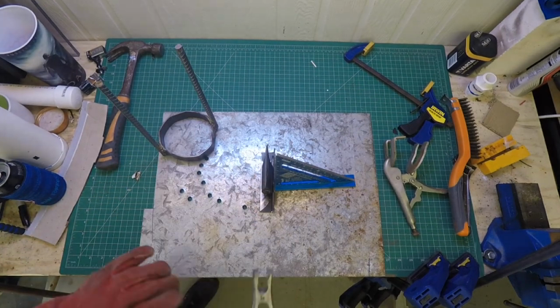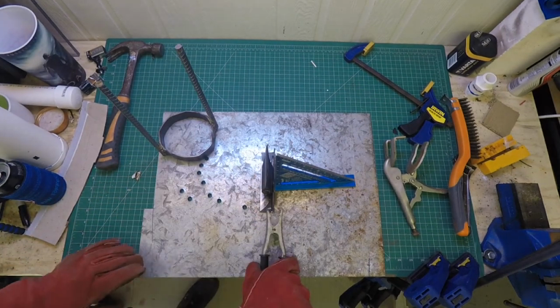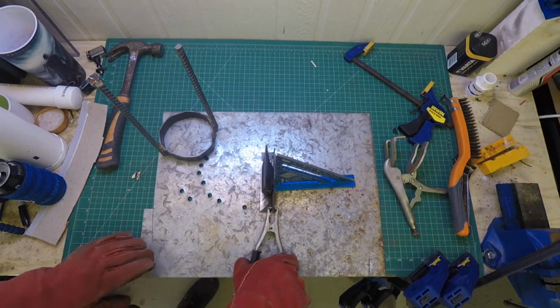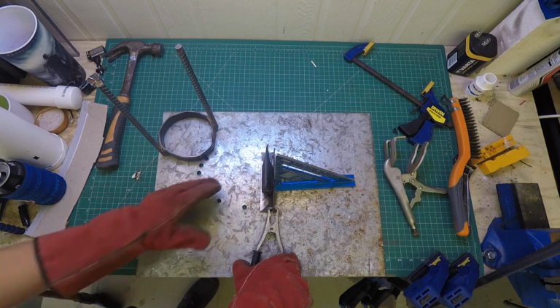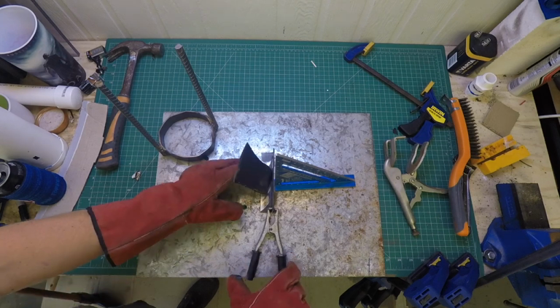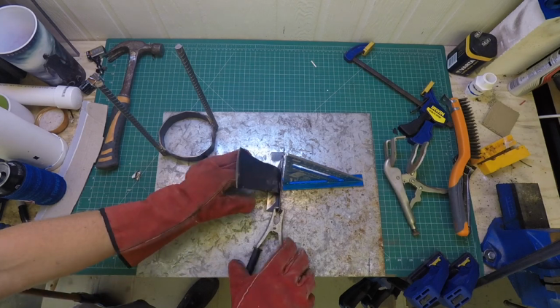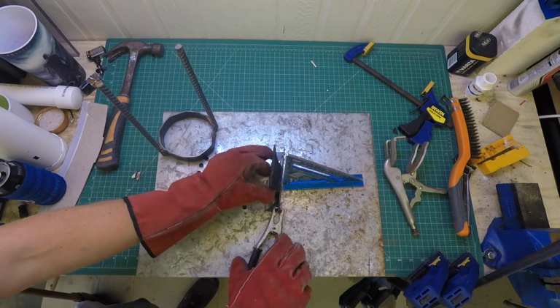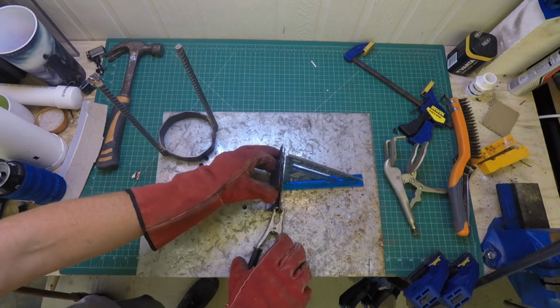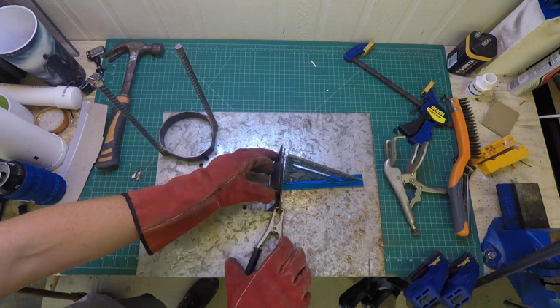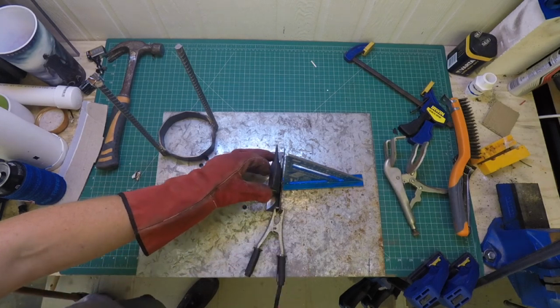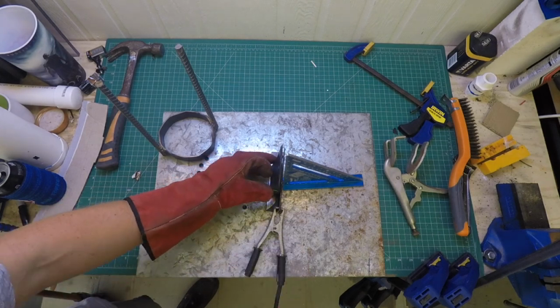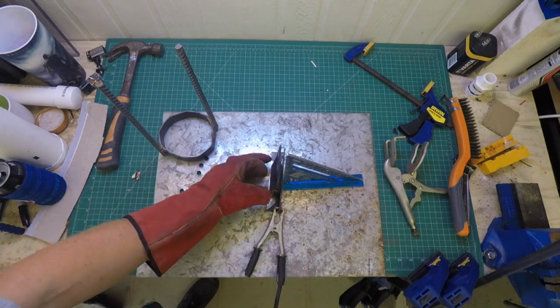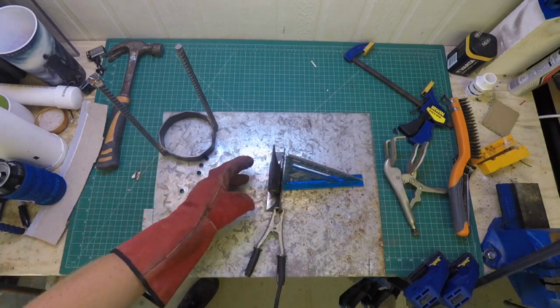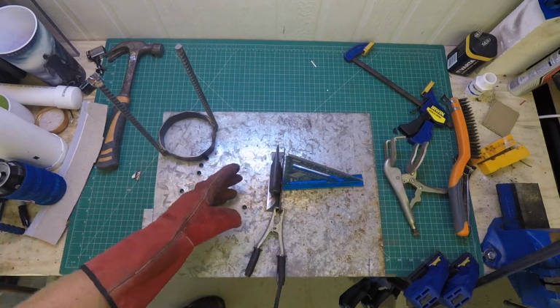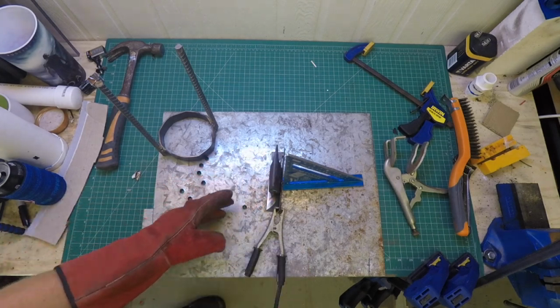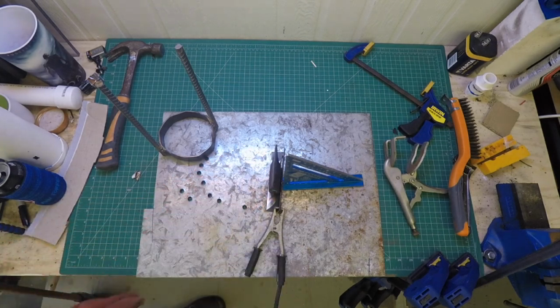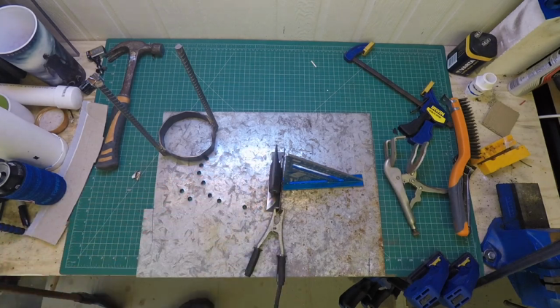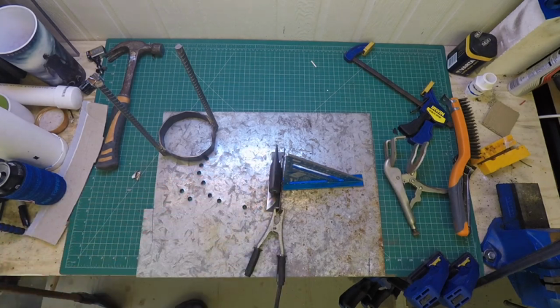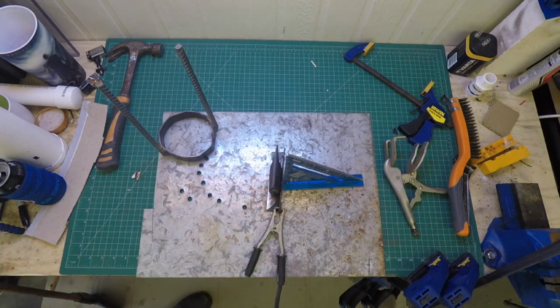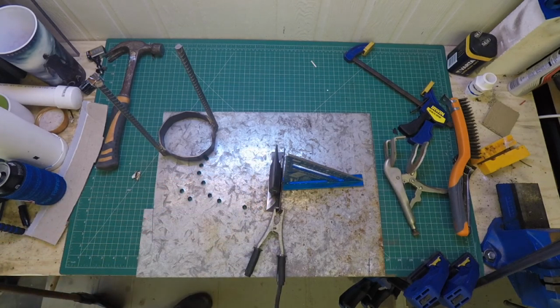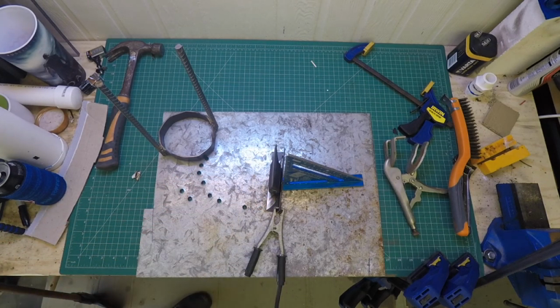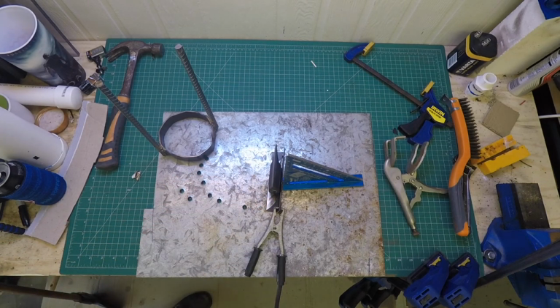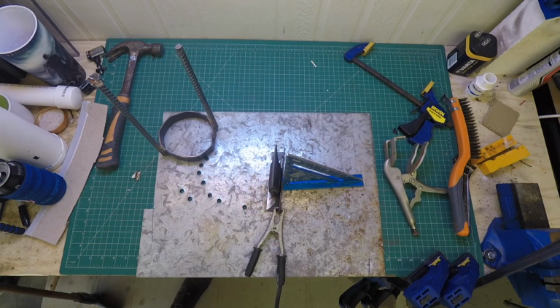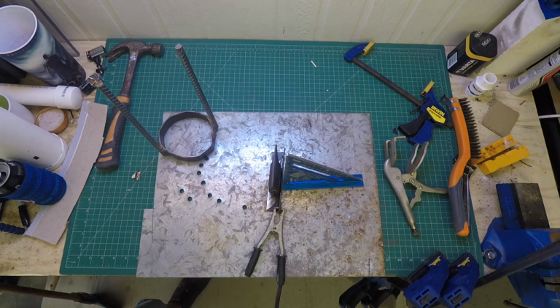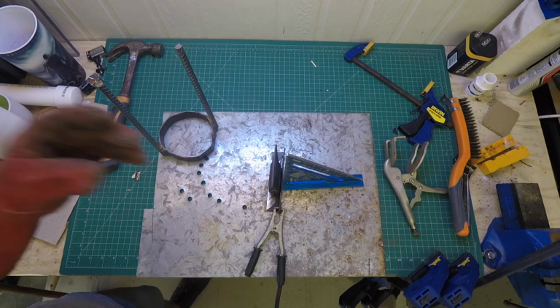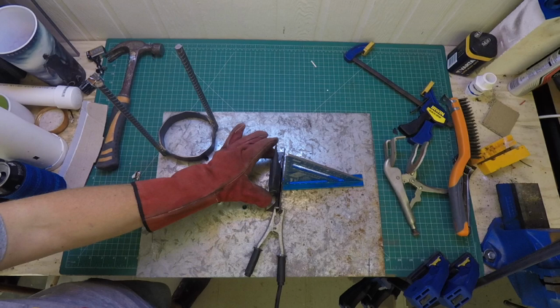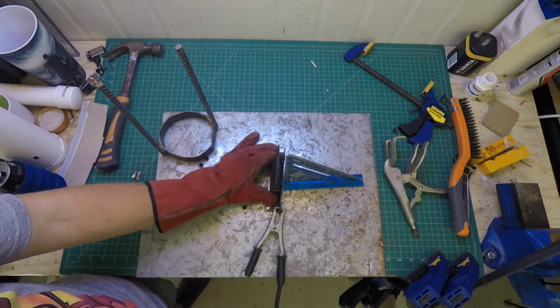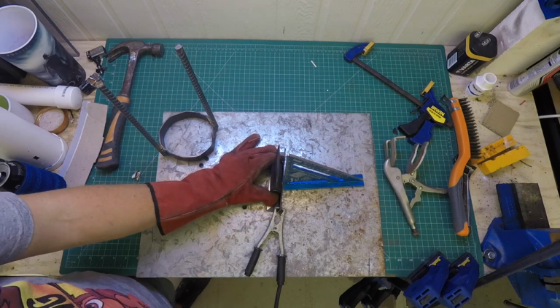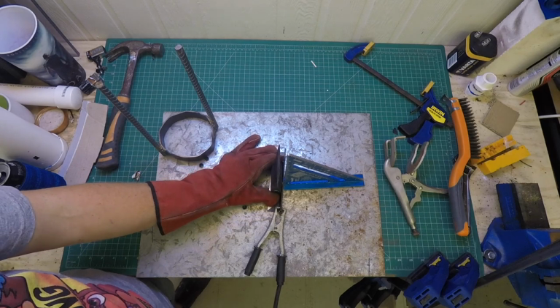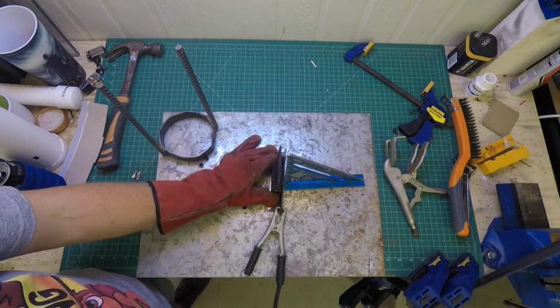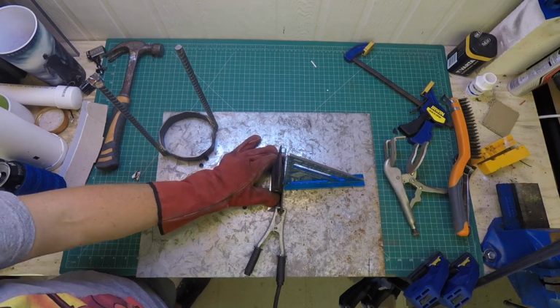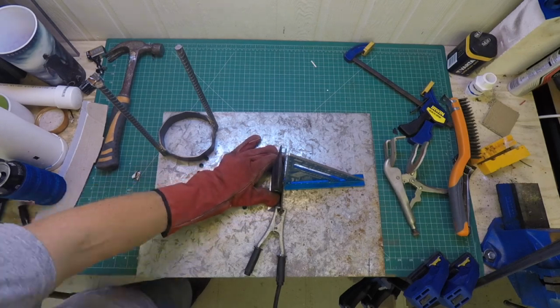As this is the core of the whole thing and is going to be taking all the abuse, I wanted to try and make sure it was as straight, level, and centered as possible.